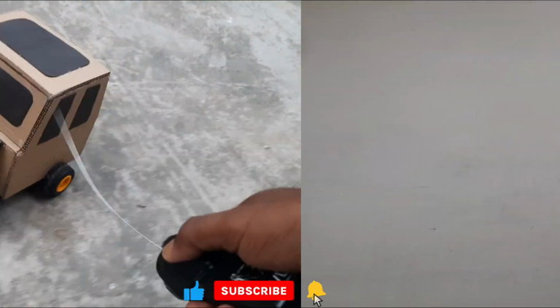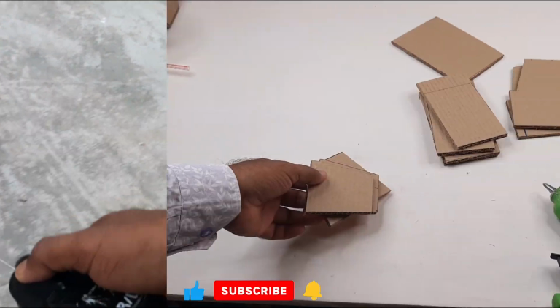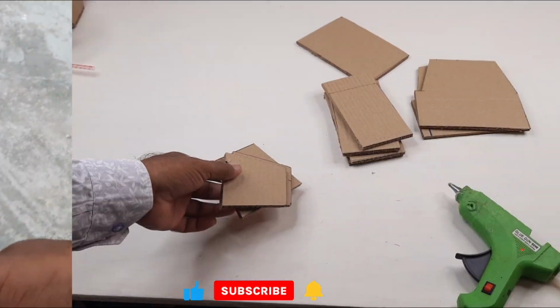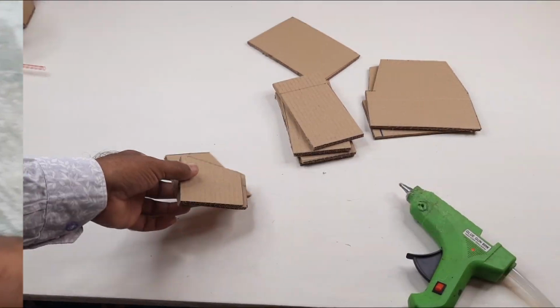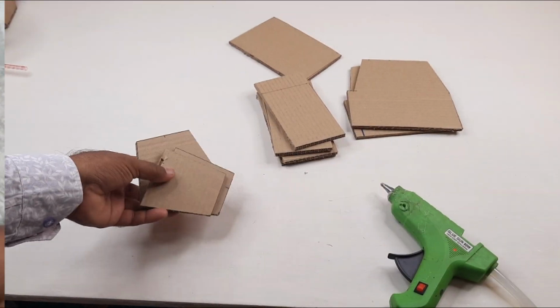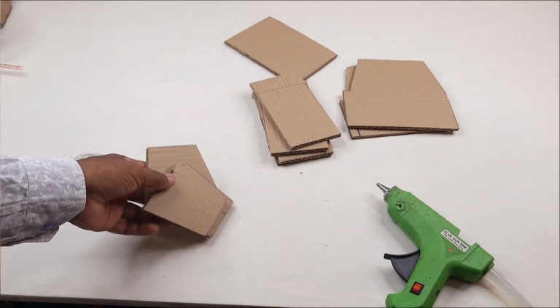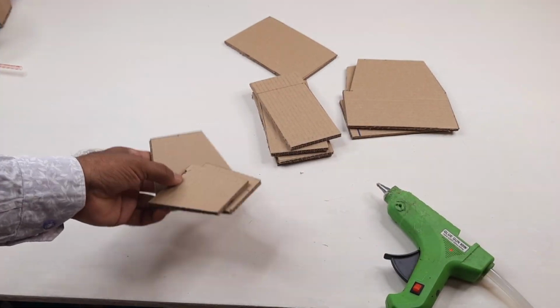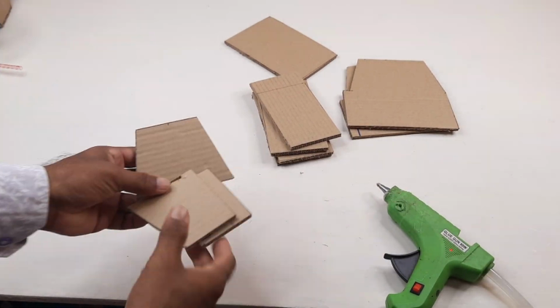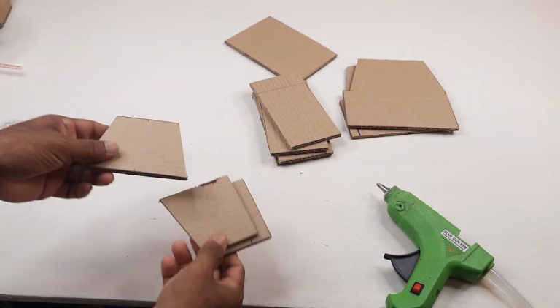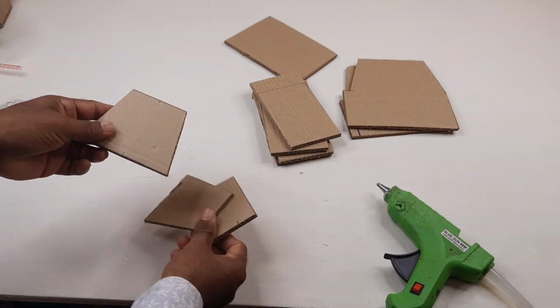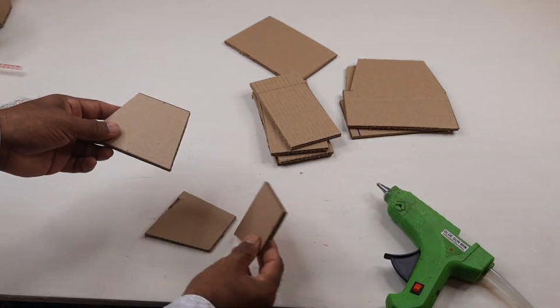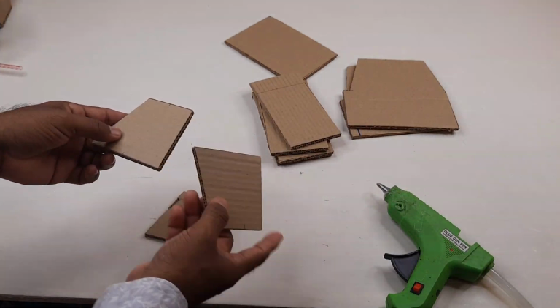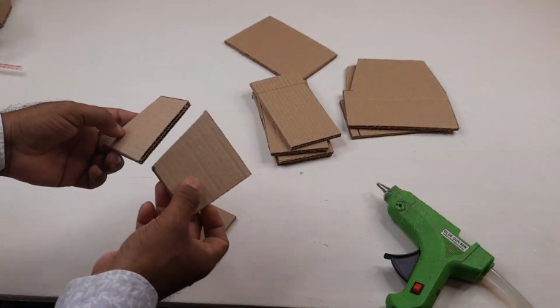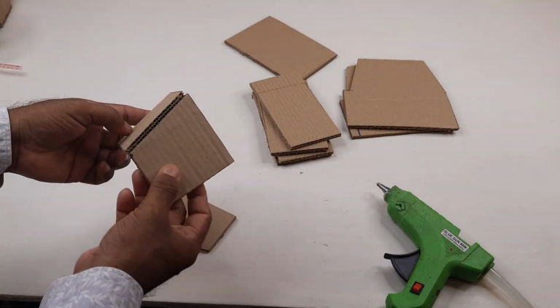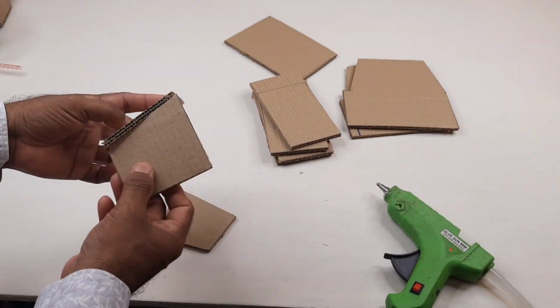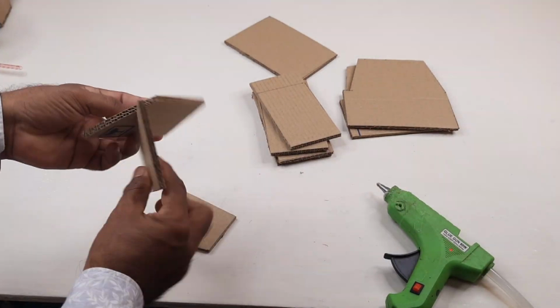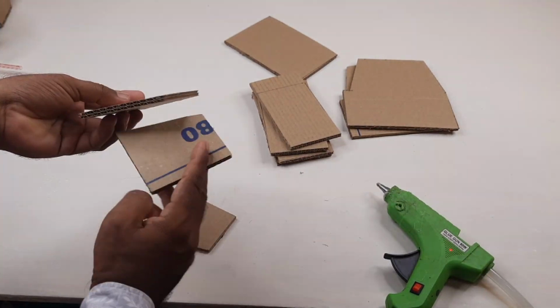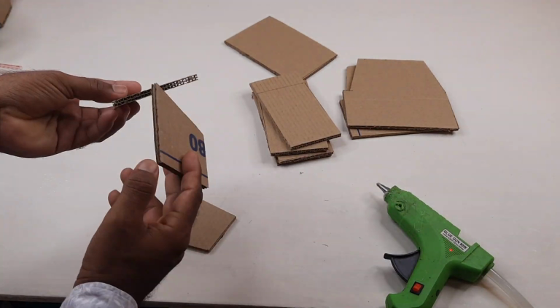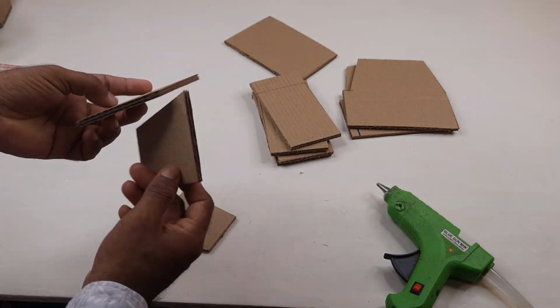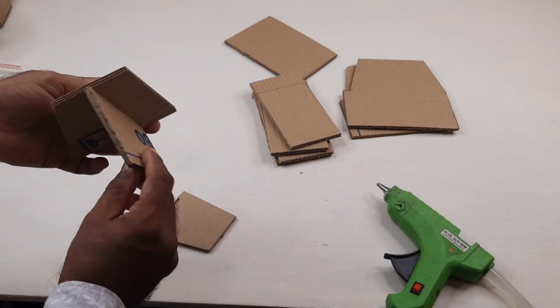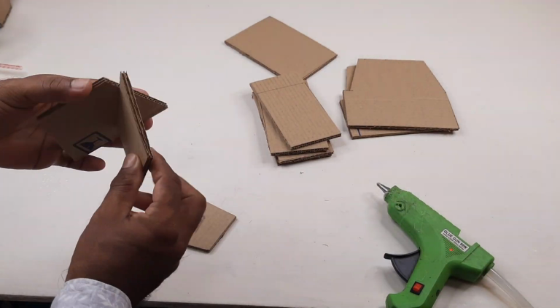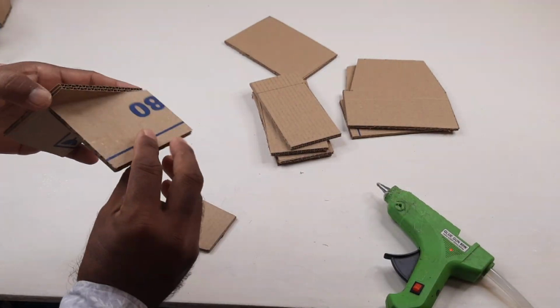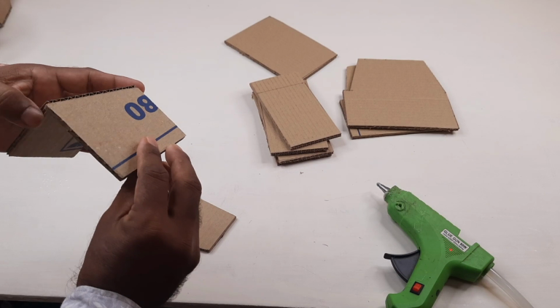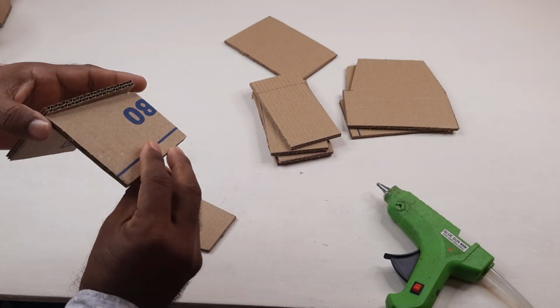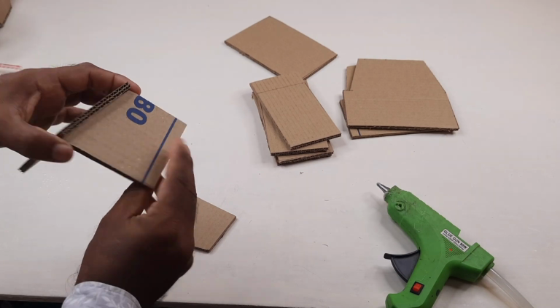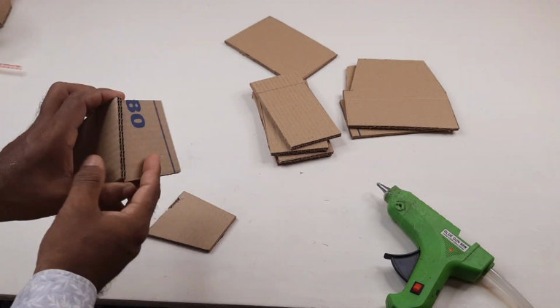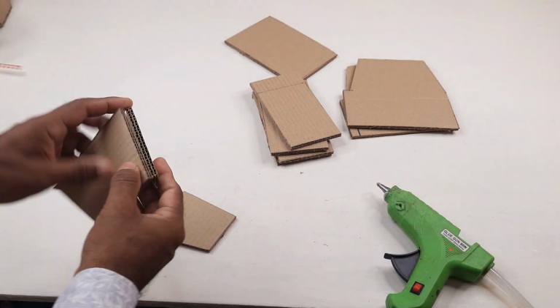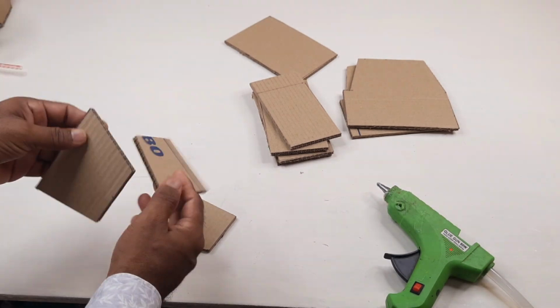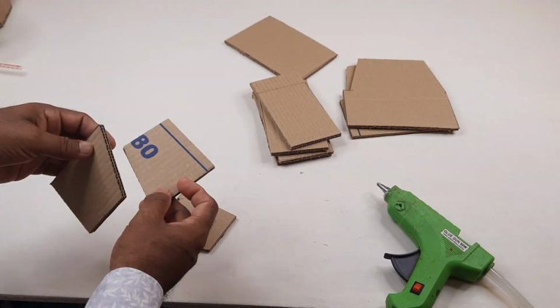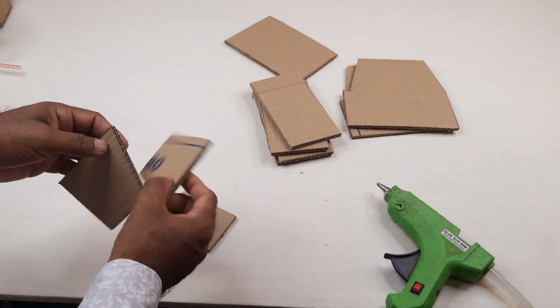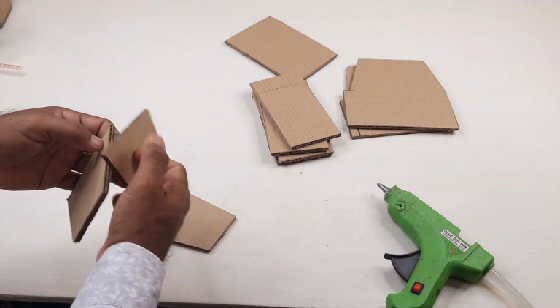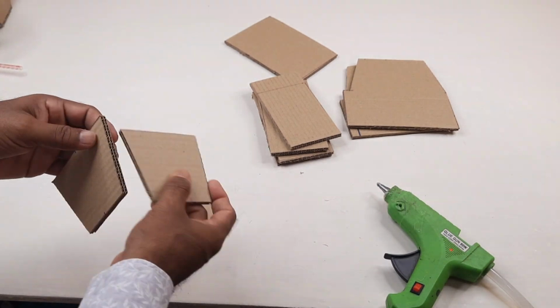Welcome to Peepotoy car channel. It's a cardboard. First, cut the cardboard to size.